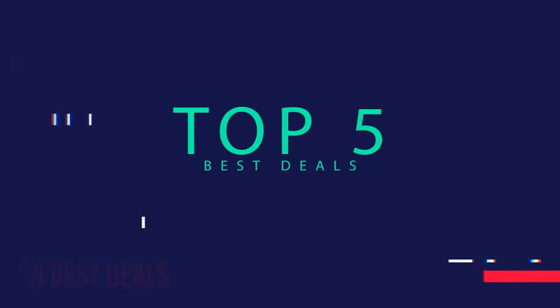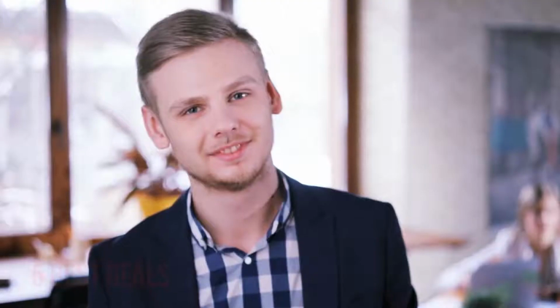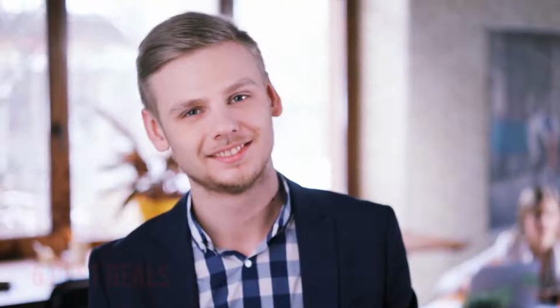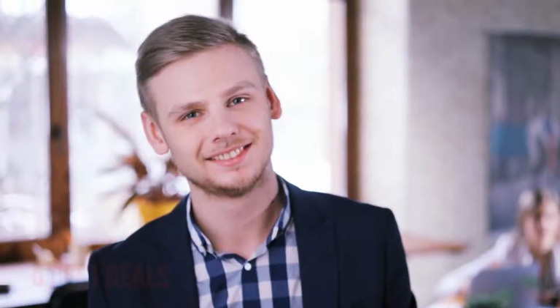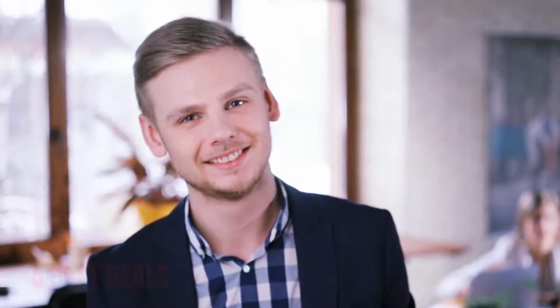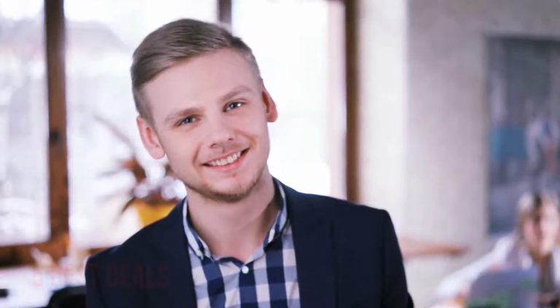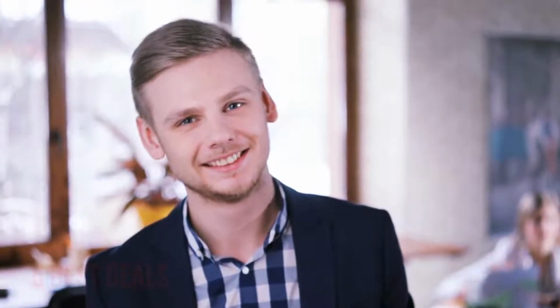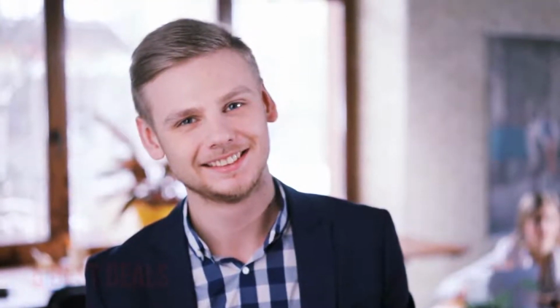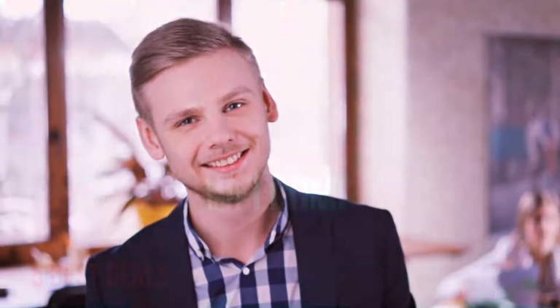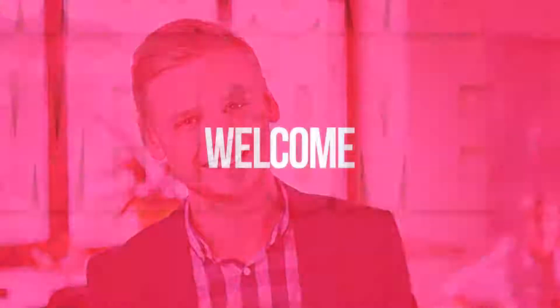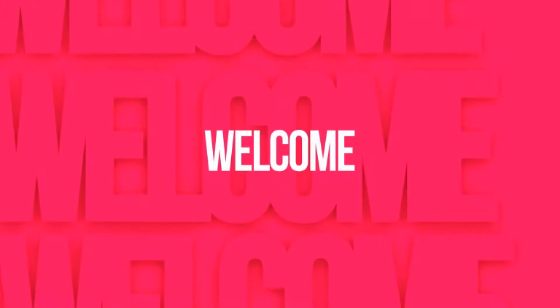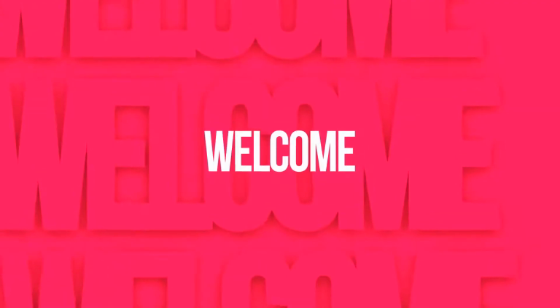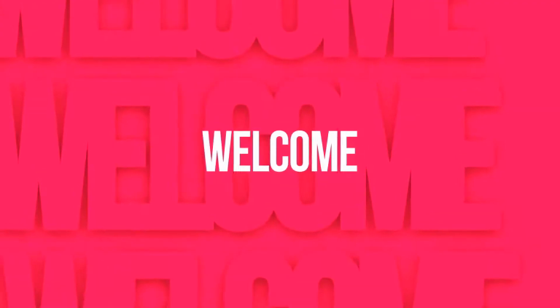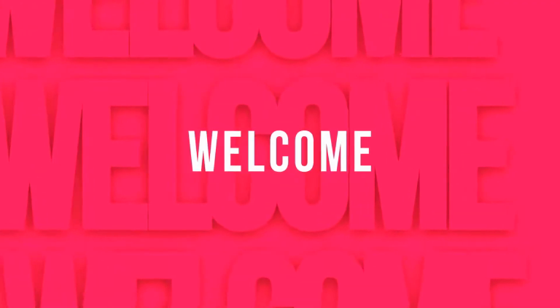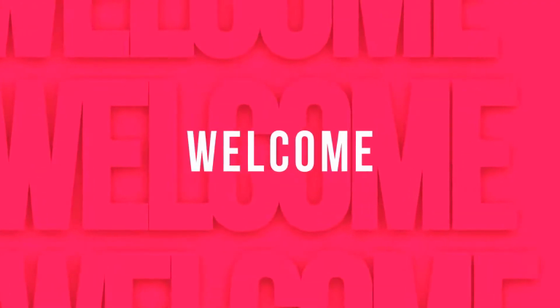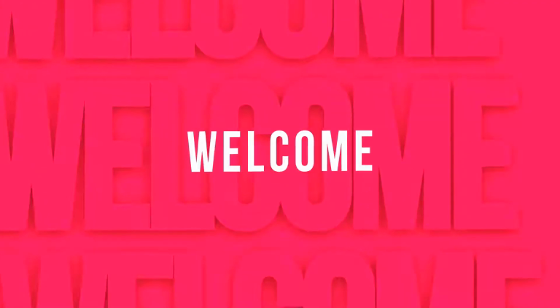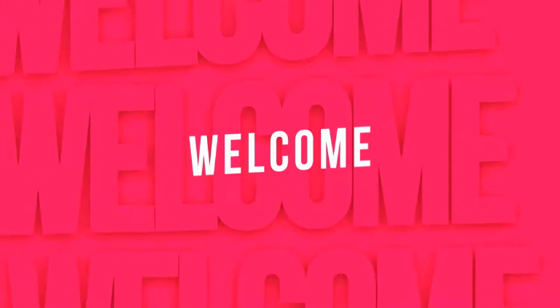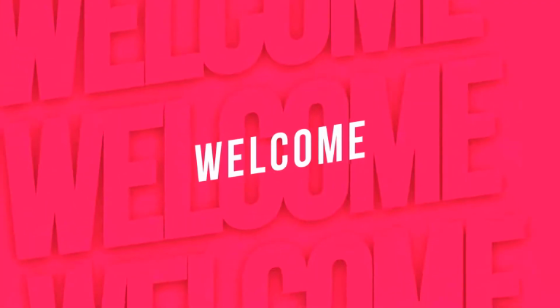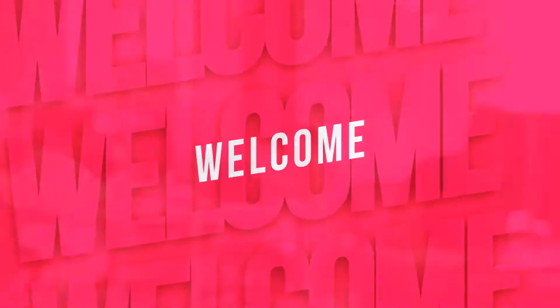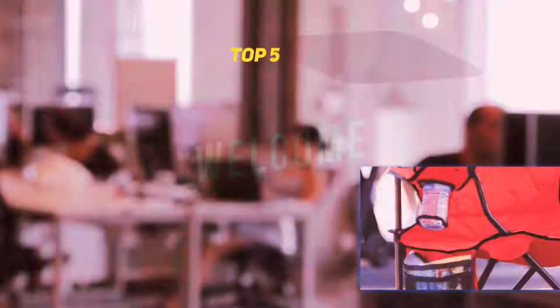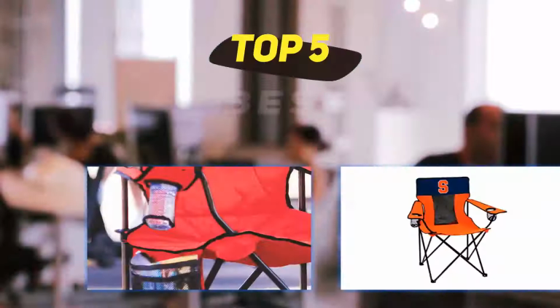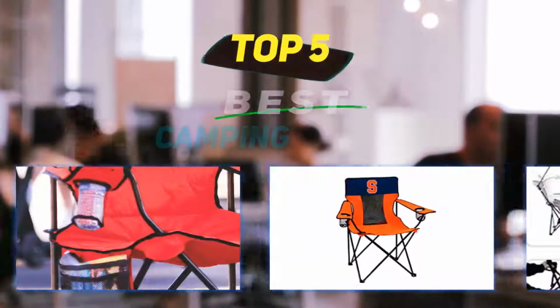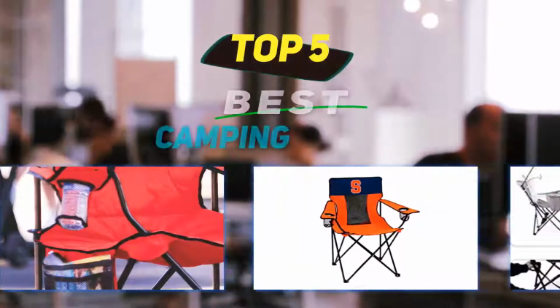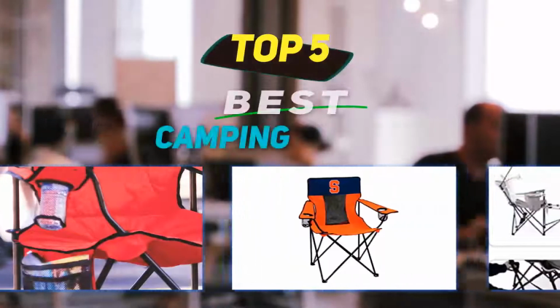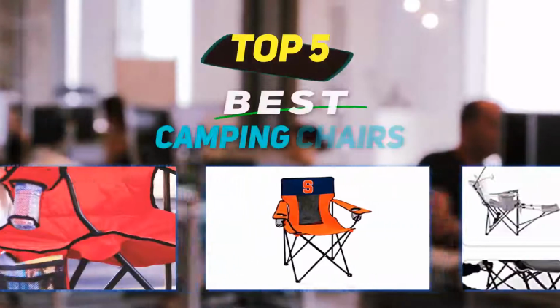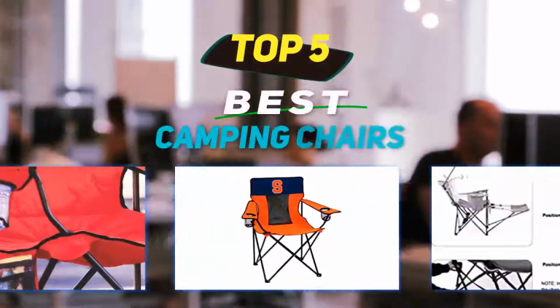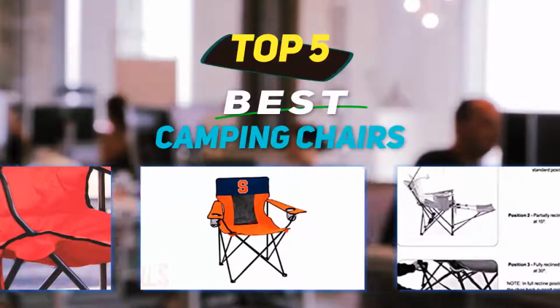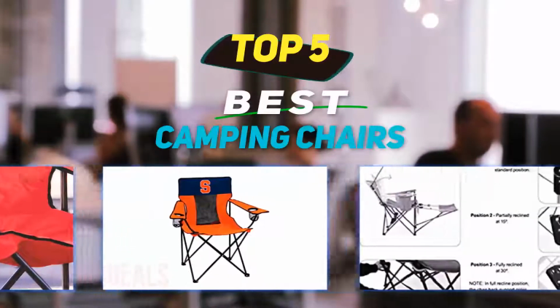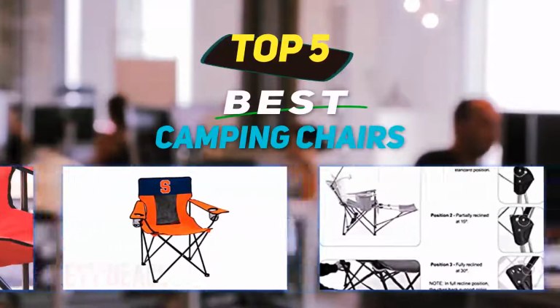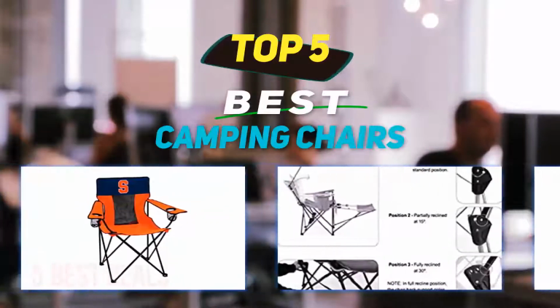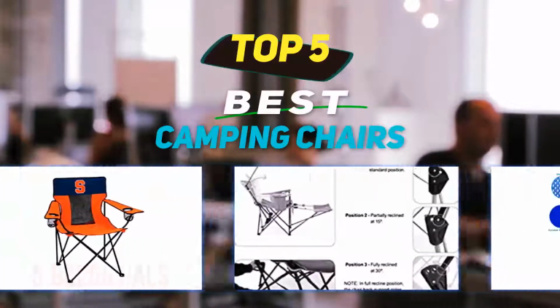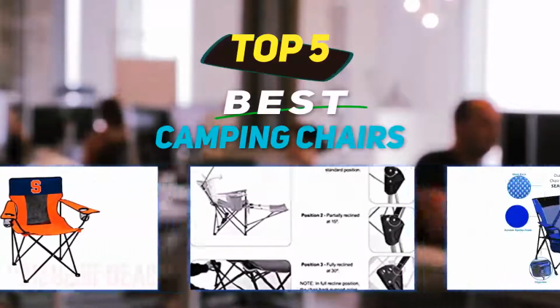Hey guys, welcome back to my channel. In this video I'm going to talk about the top five best camping chairs.